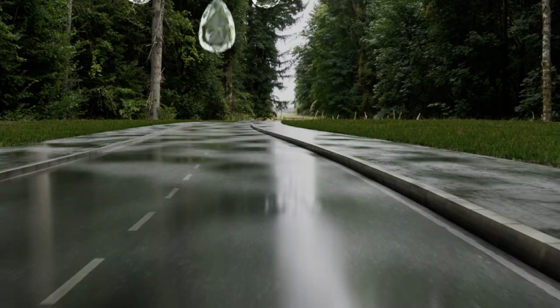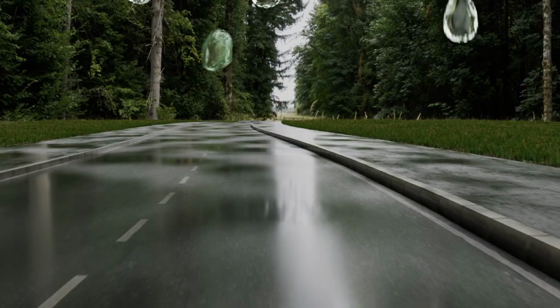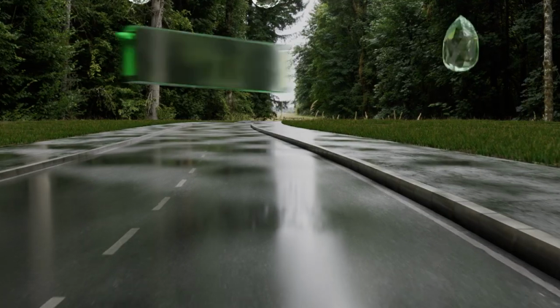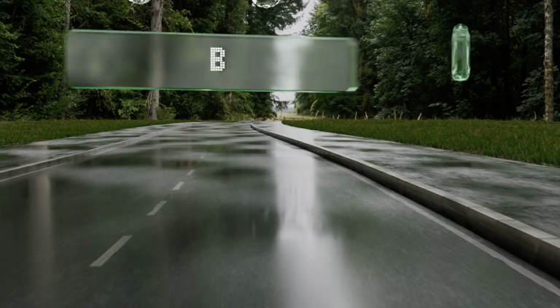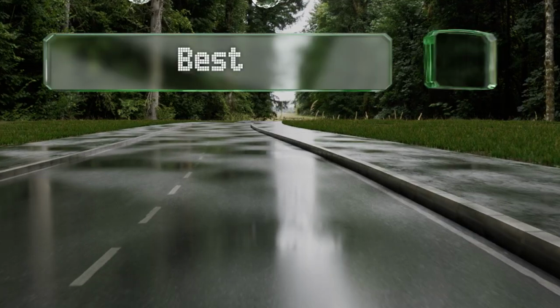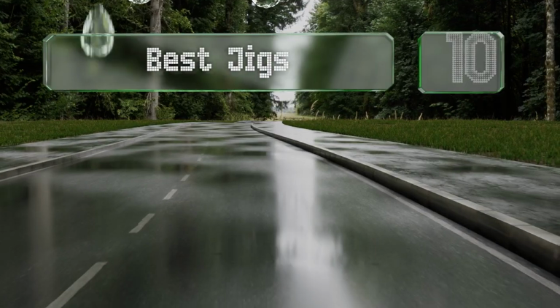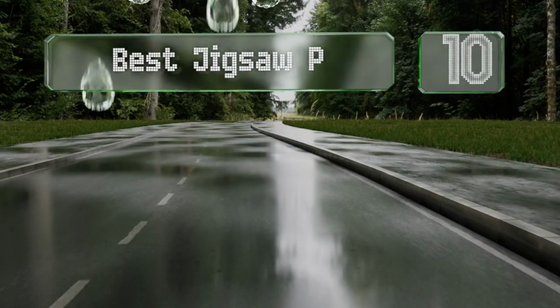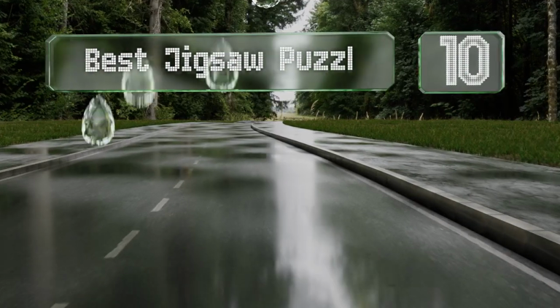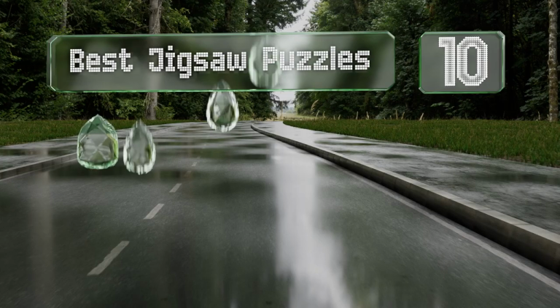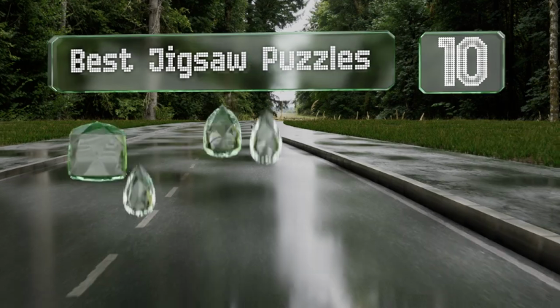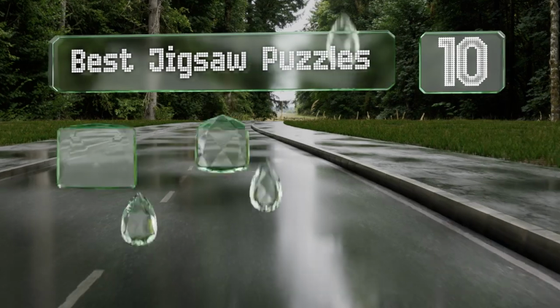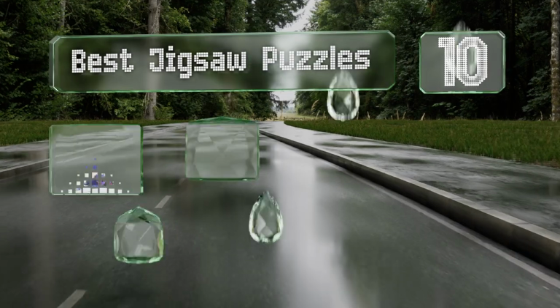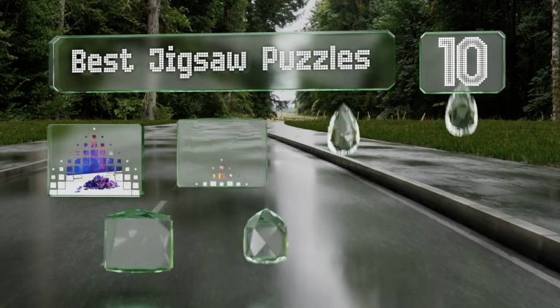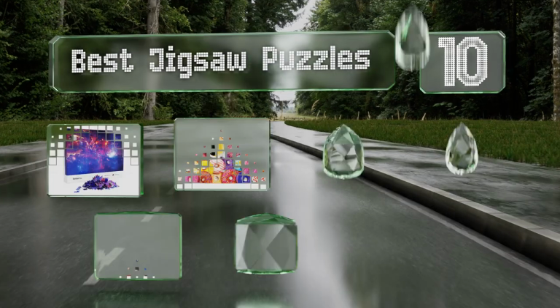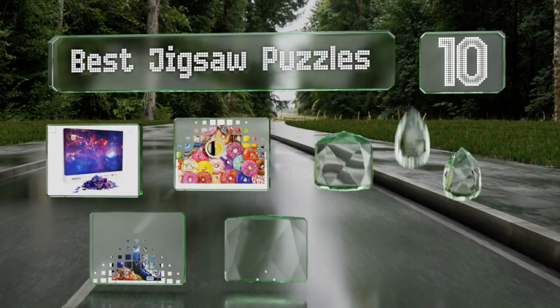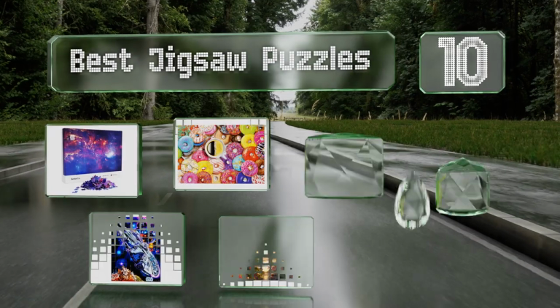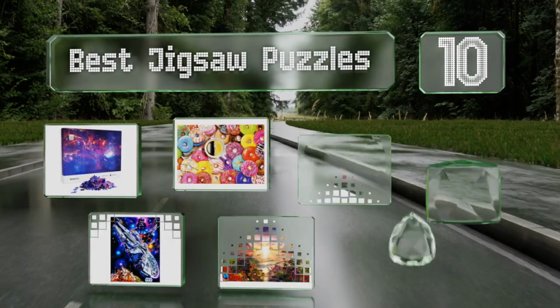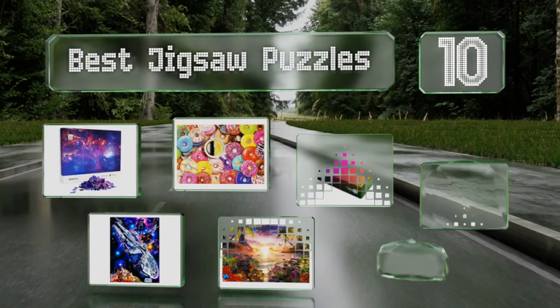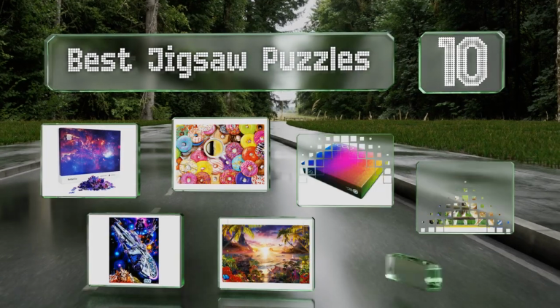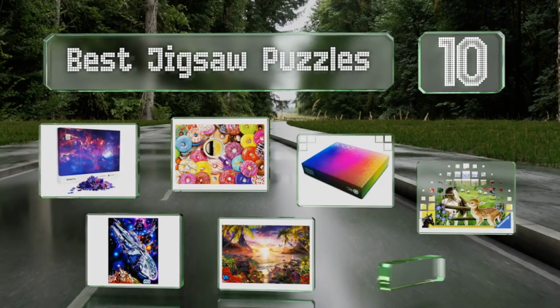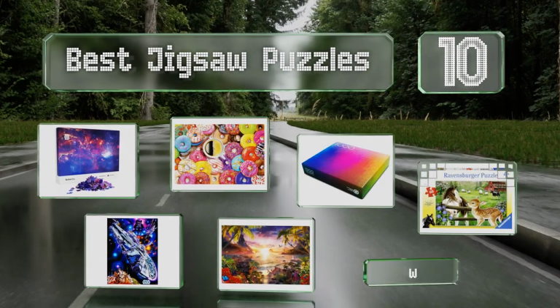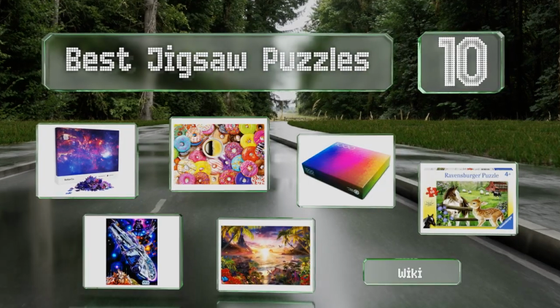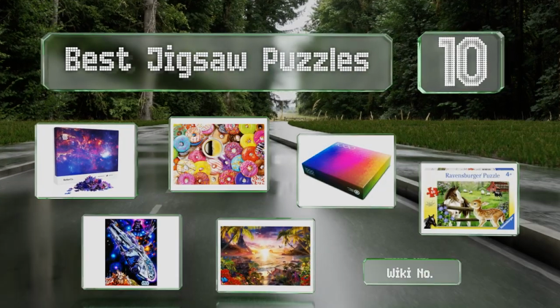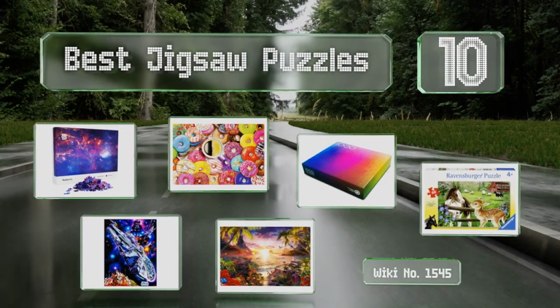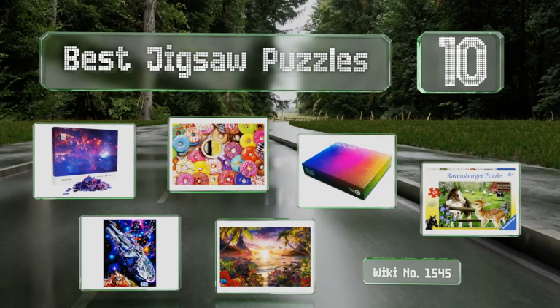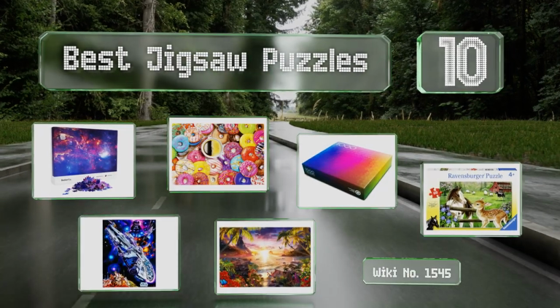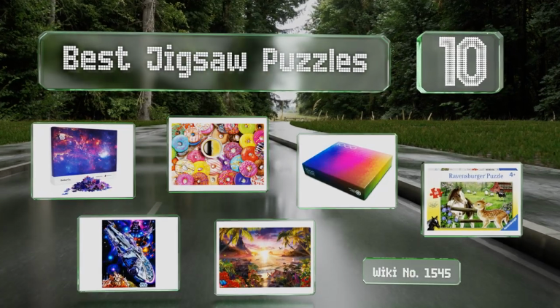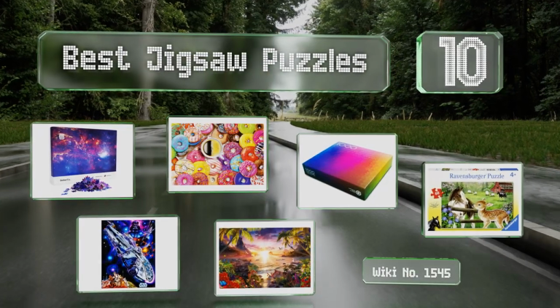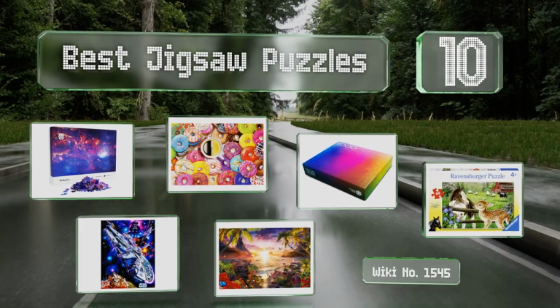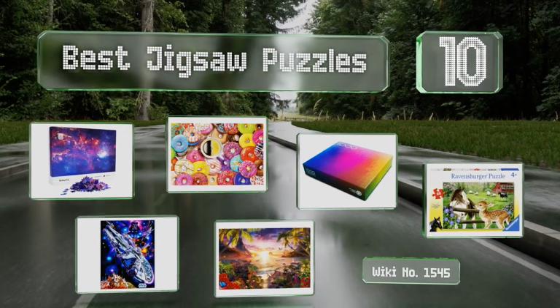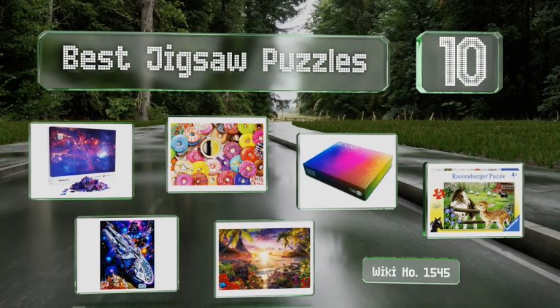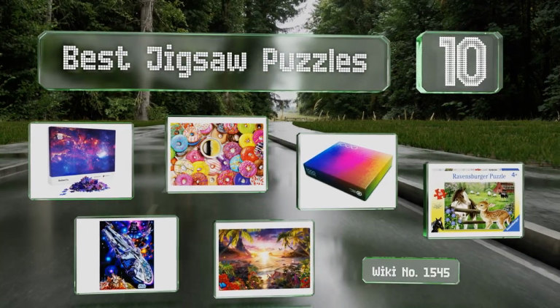EasyVid presents the 10 best jigsaw puzzles. Let's get started with the list.